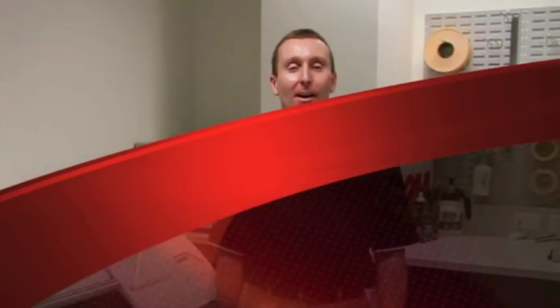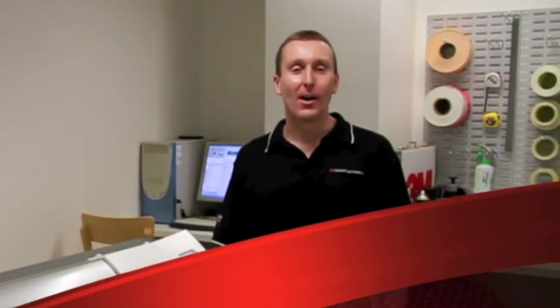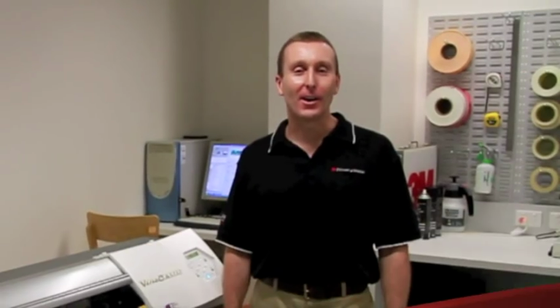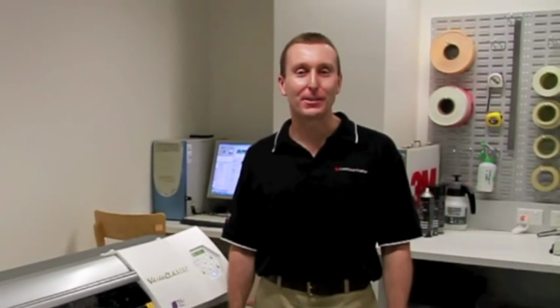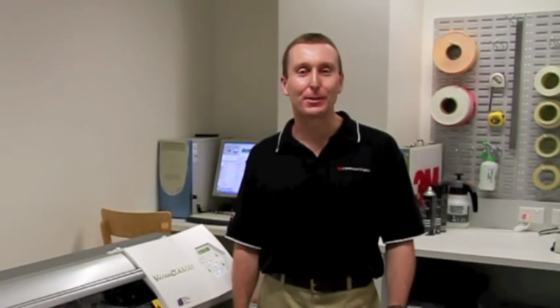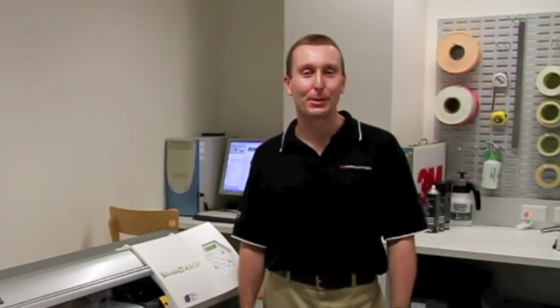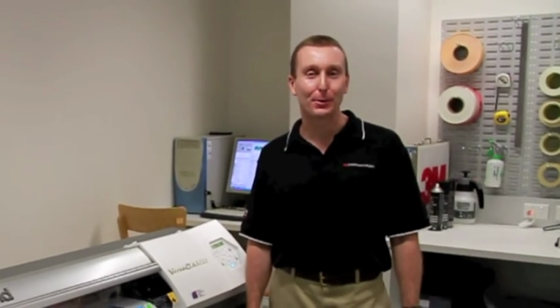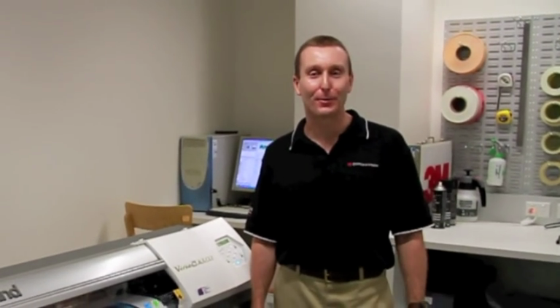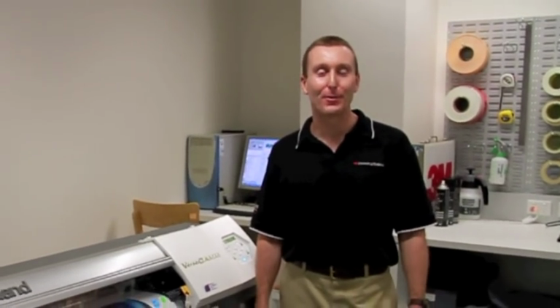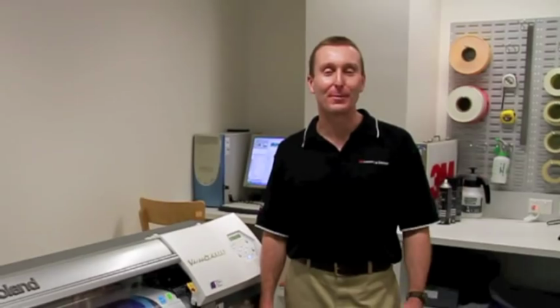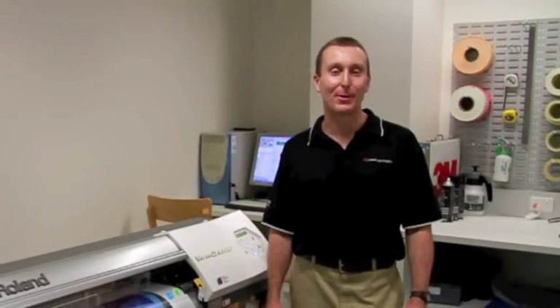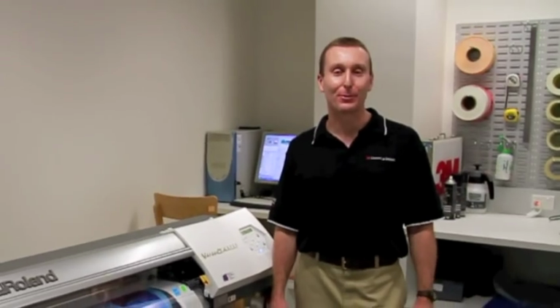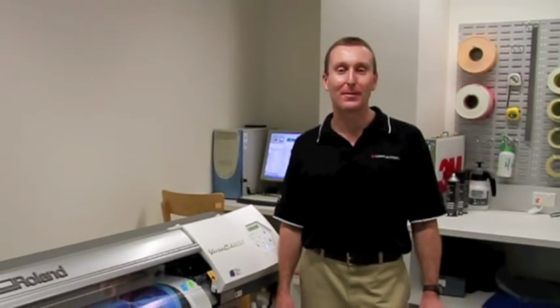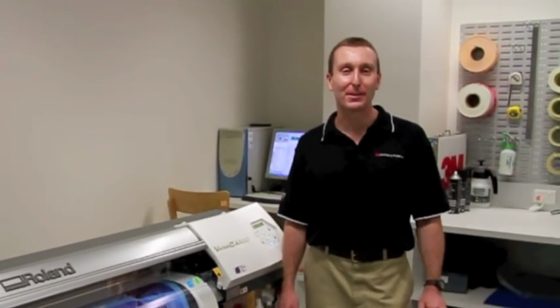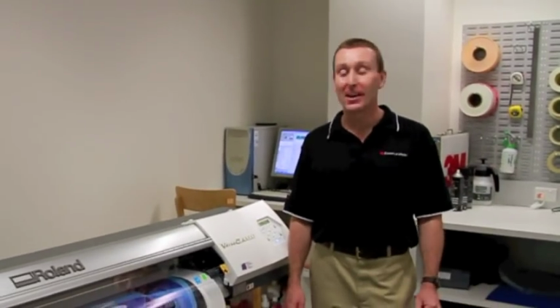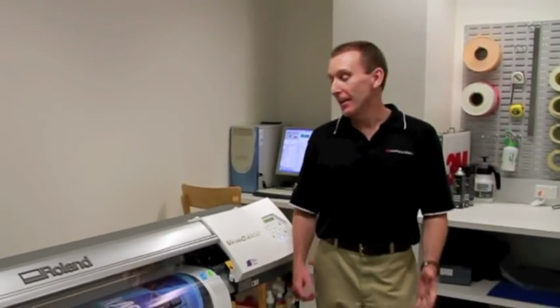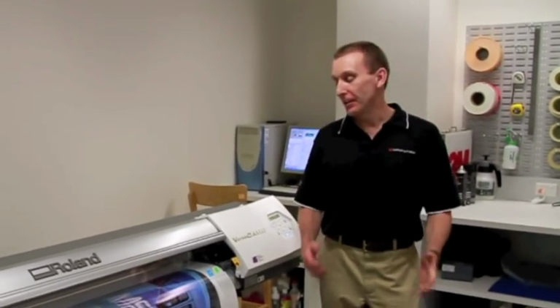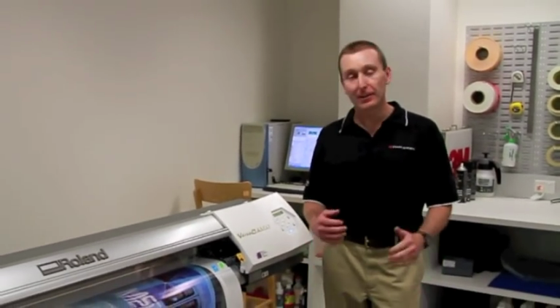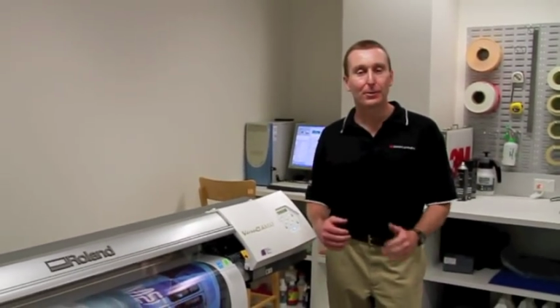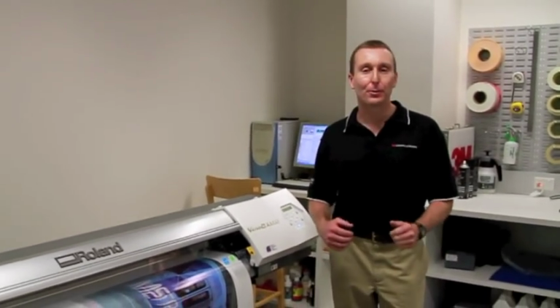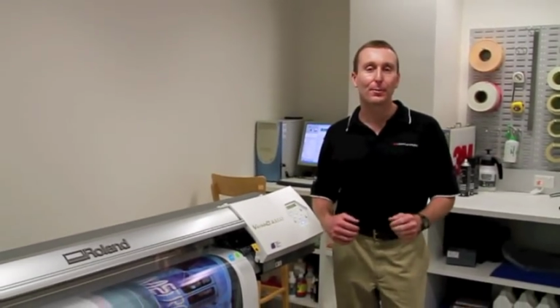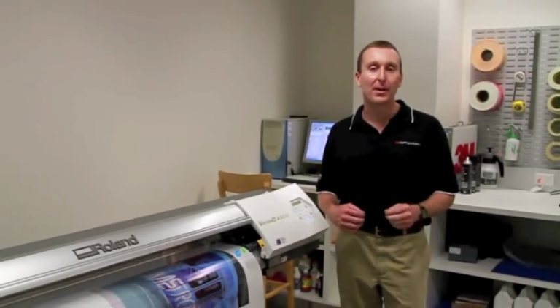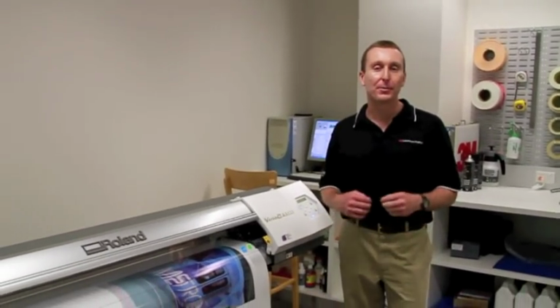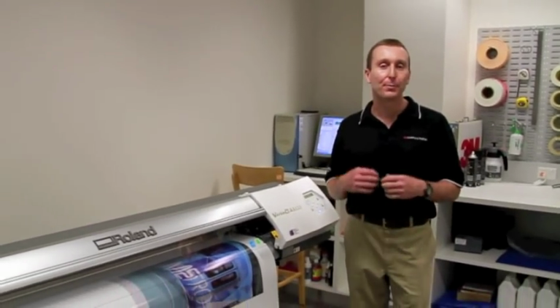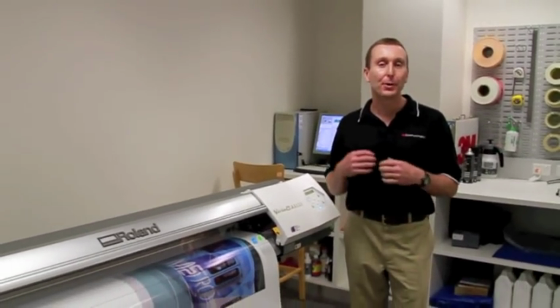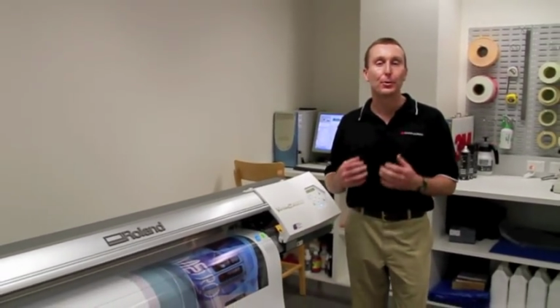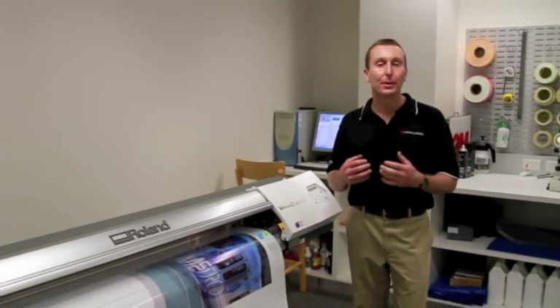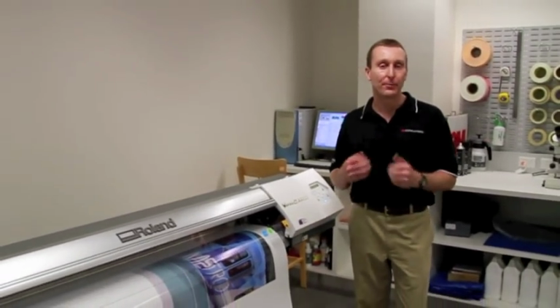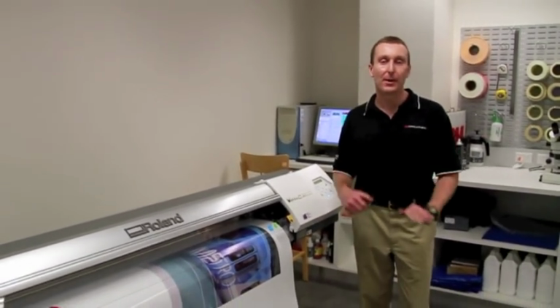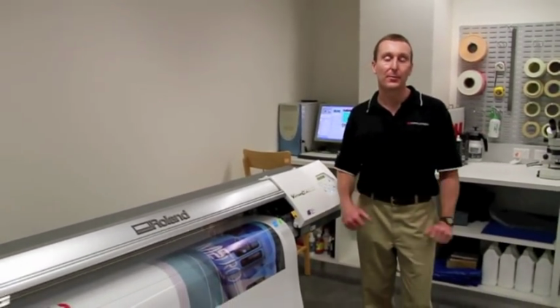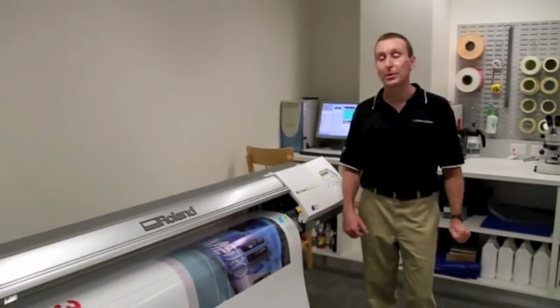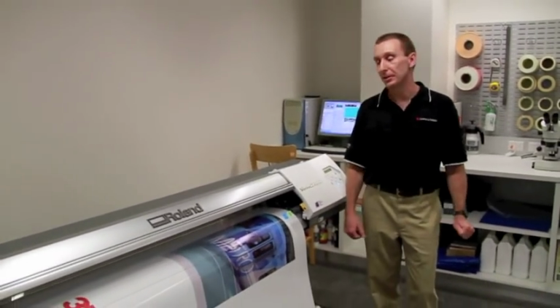Hi, this is Chris Cook from 3M Commercial Graphics. Today I'd like to talk about curing of prints.